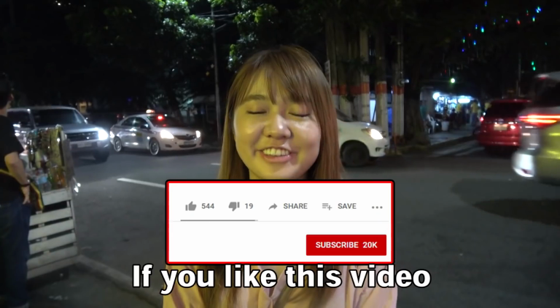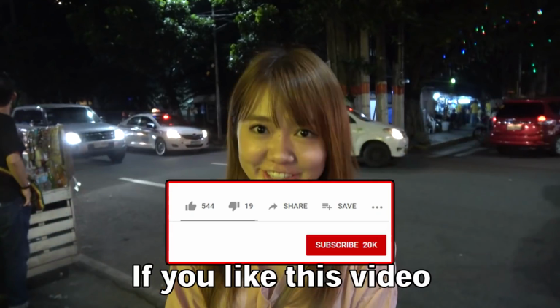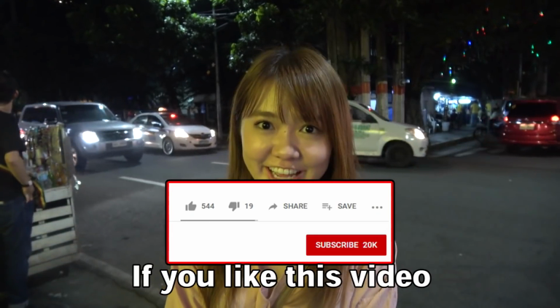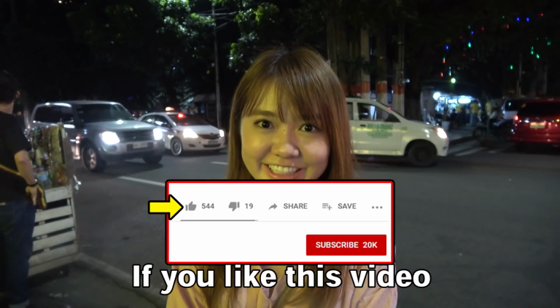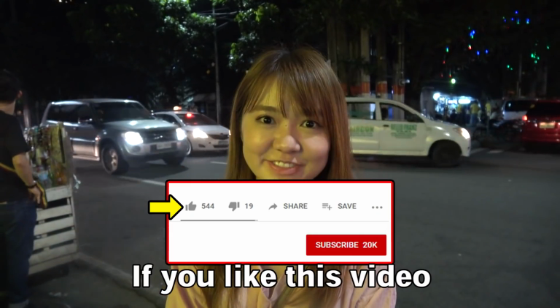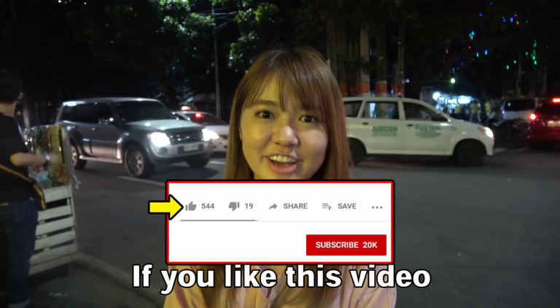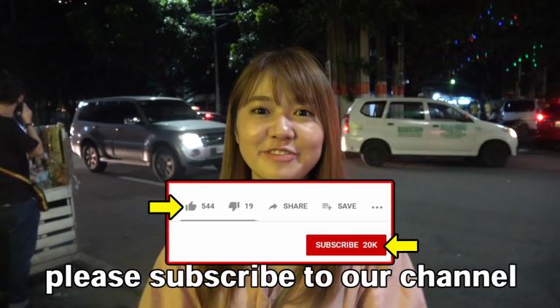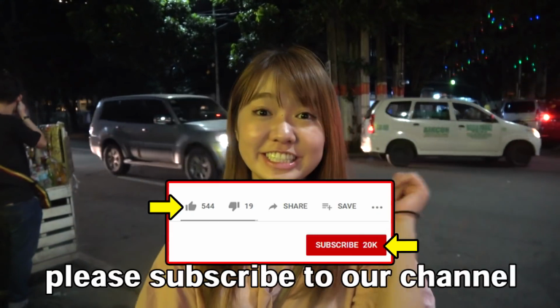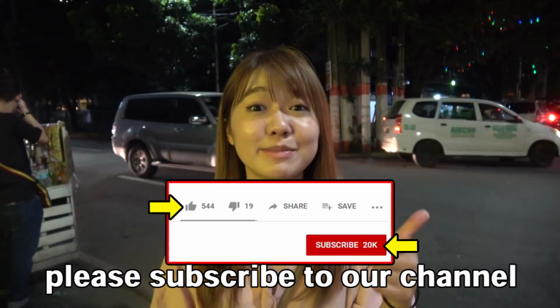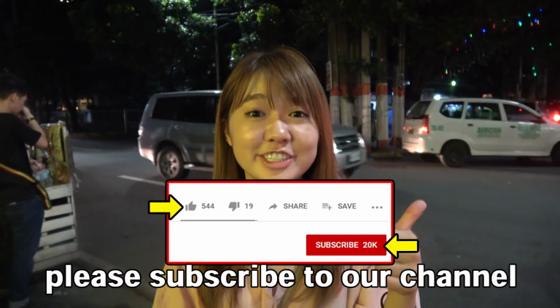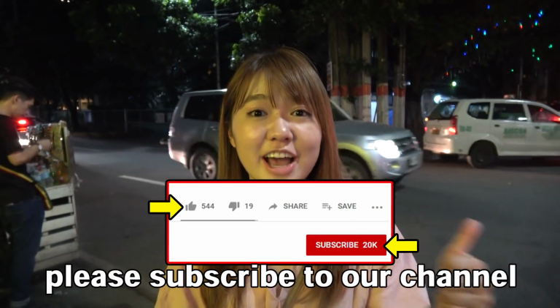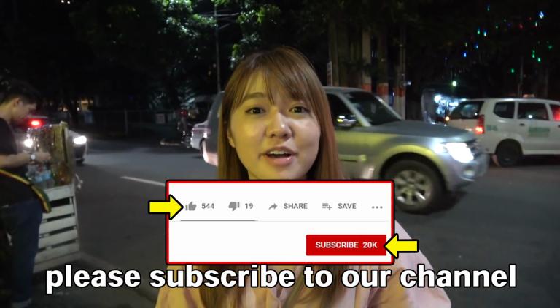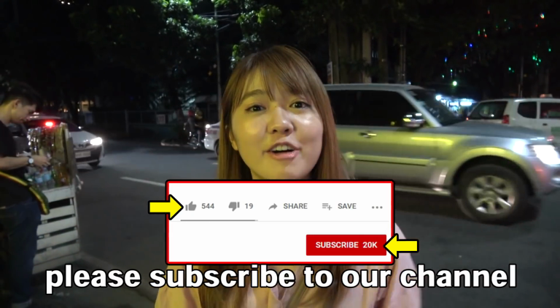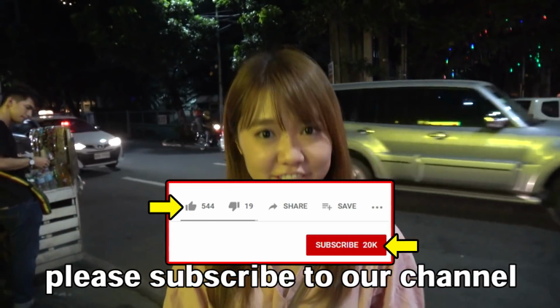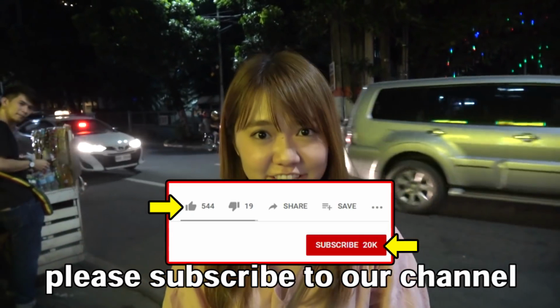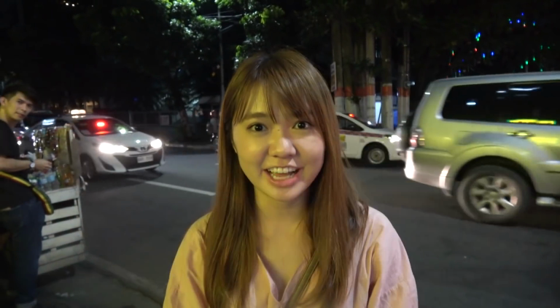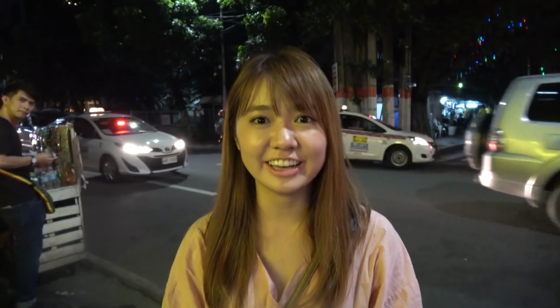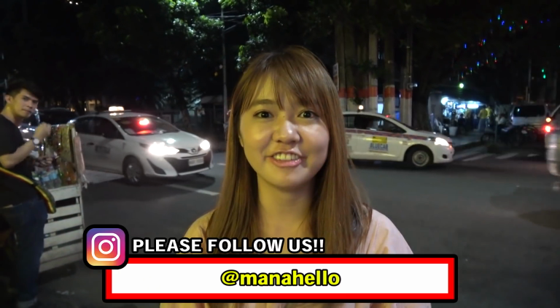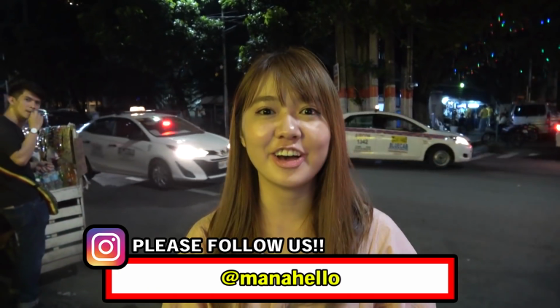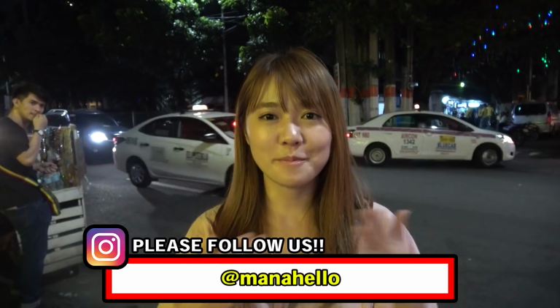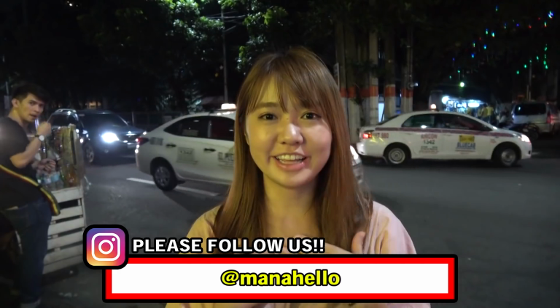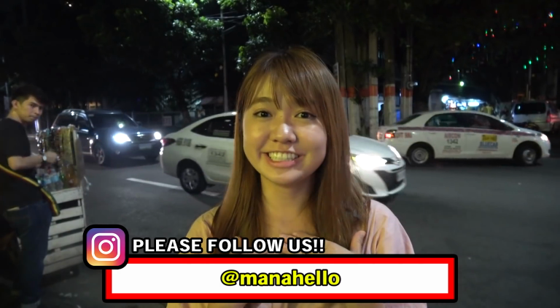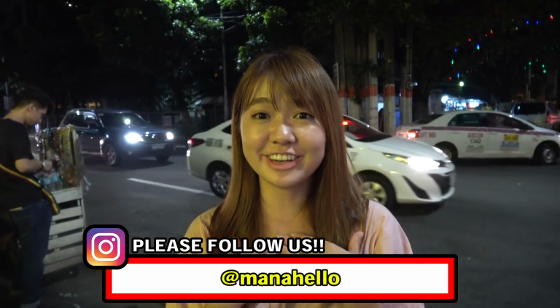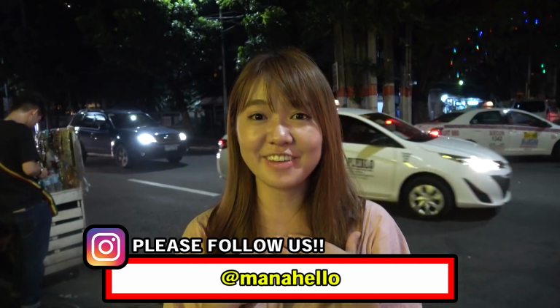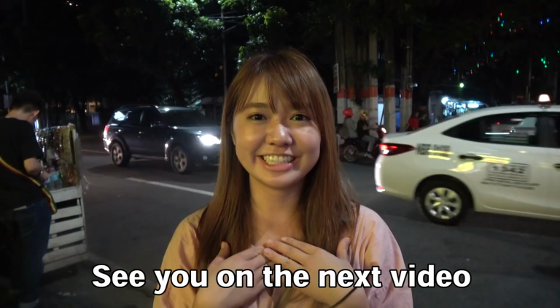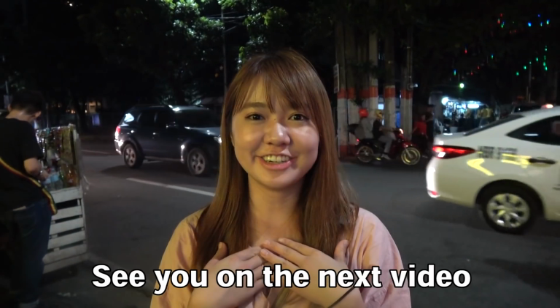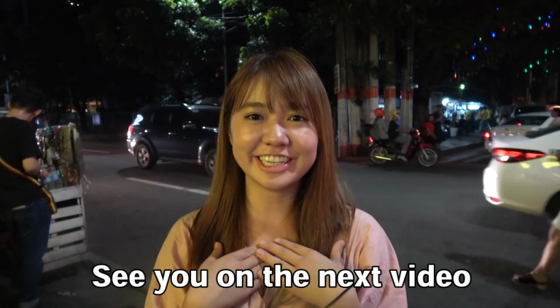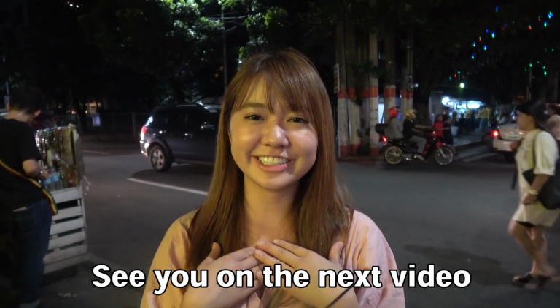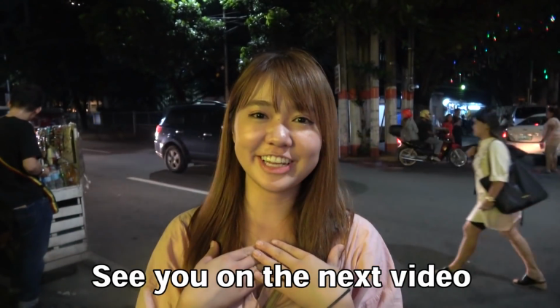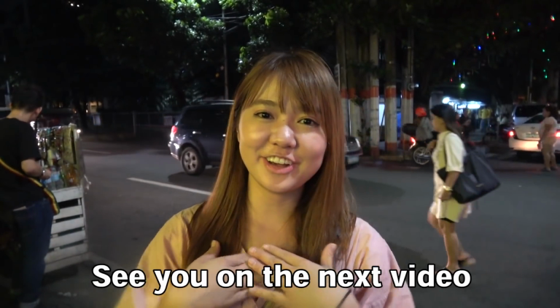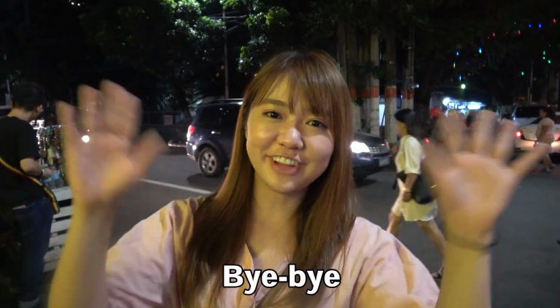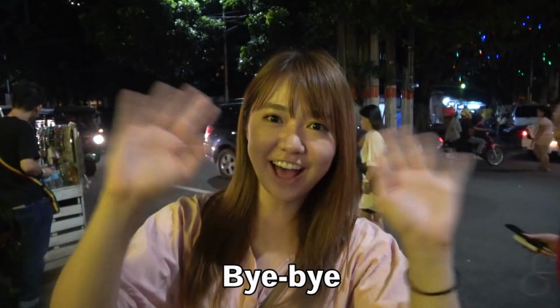If you like this video, please subscribe to our channel and follow my Instagram. See you in the next video. Bye bye!